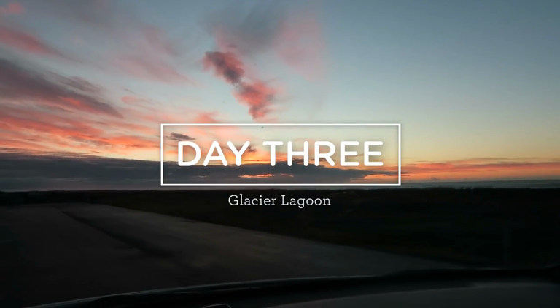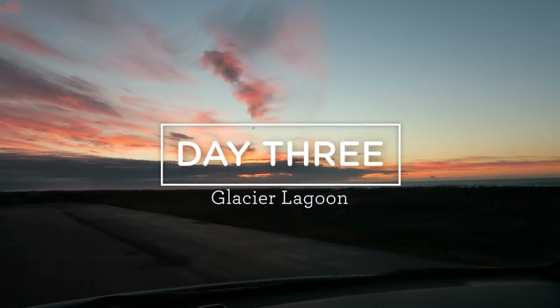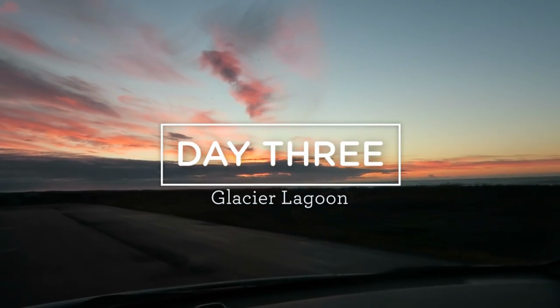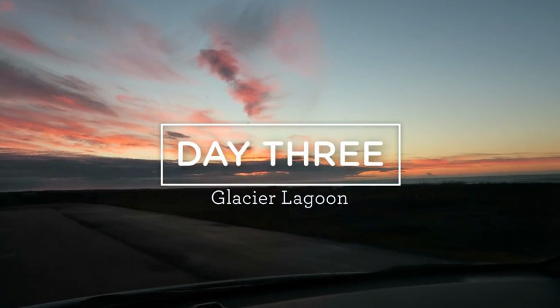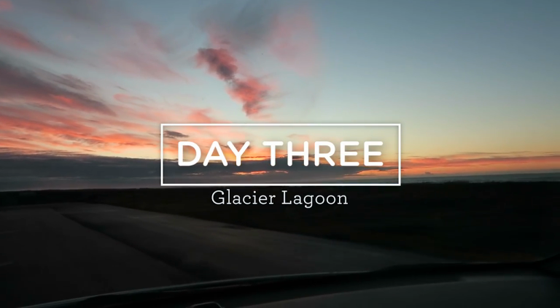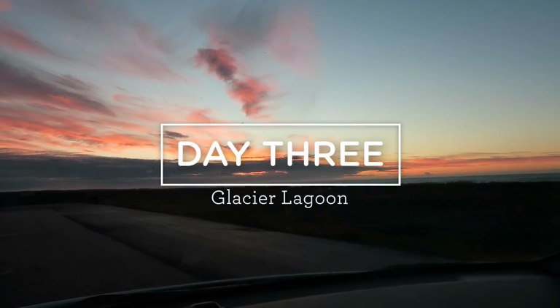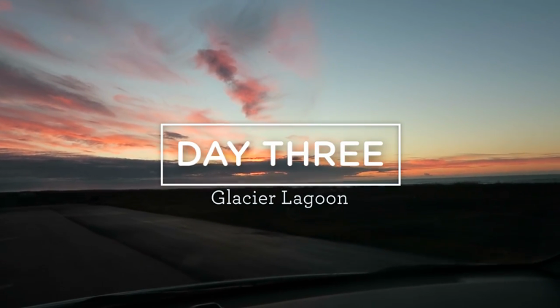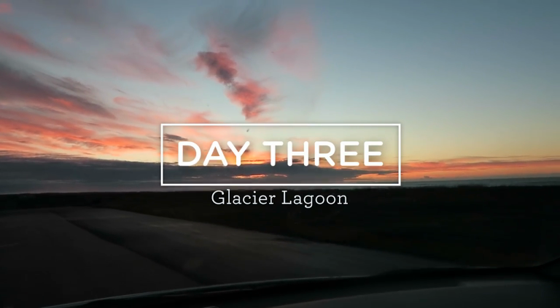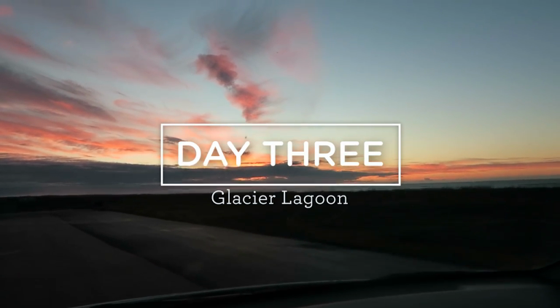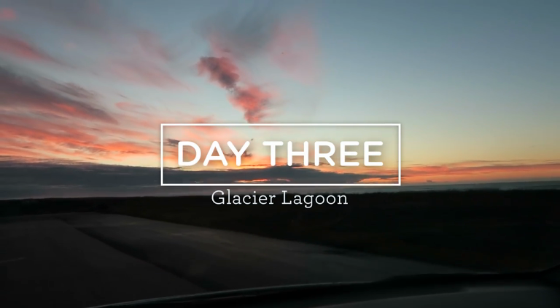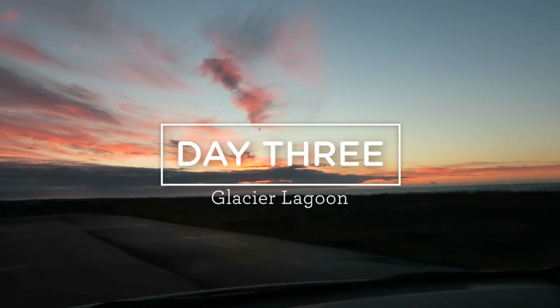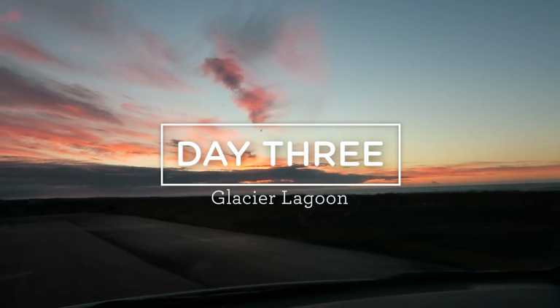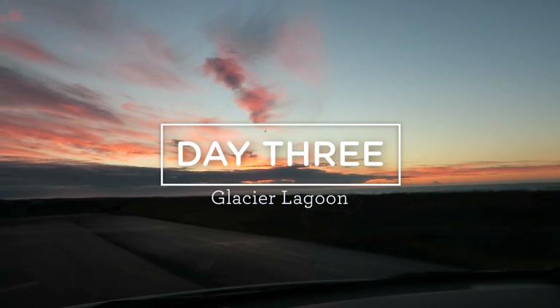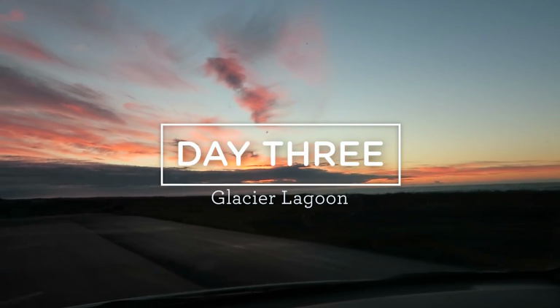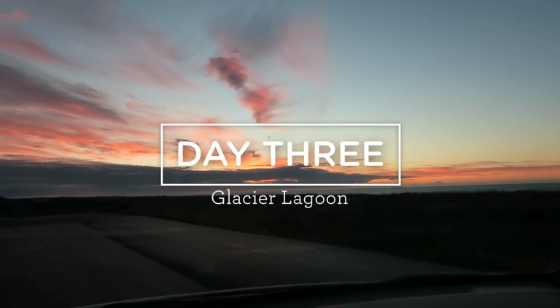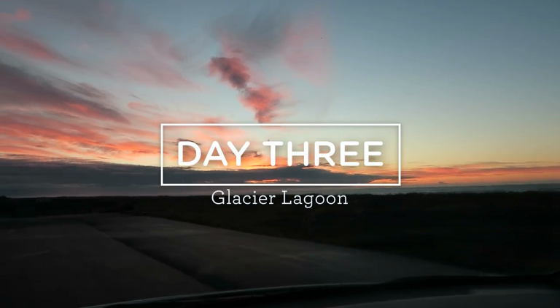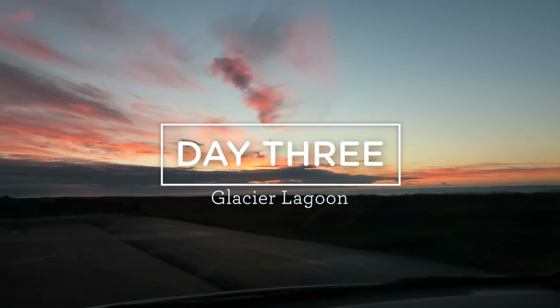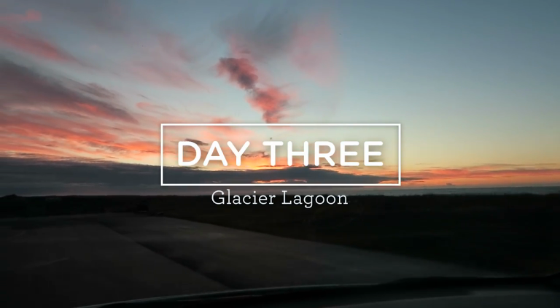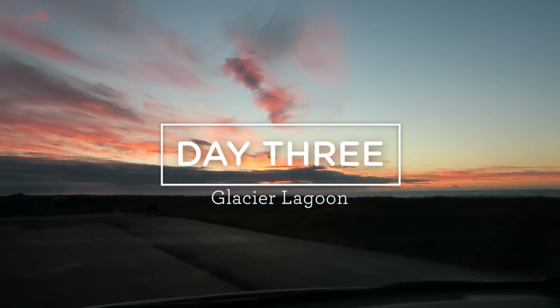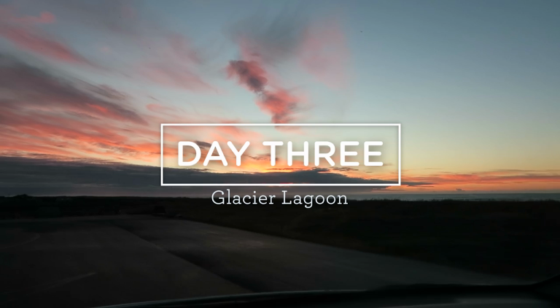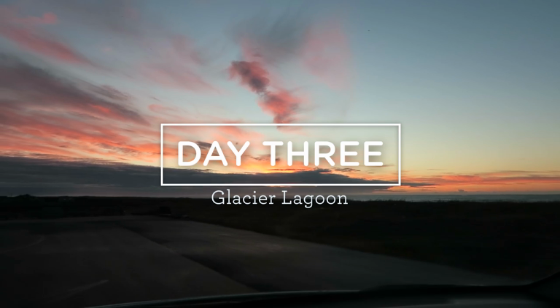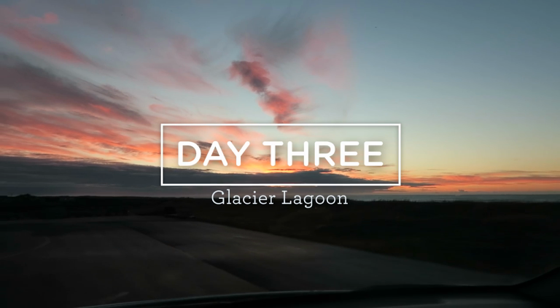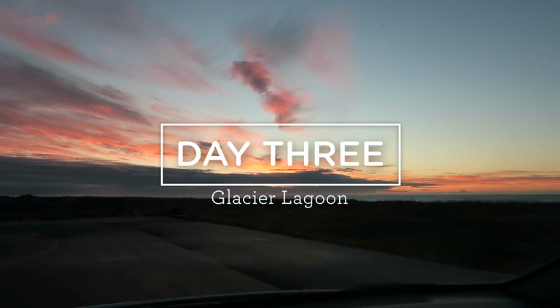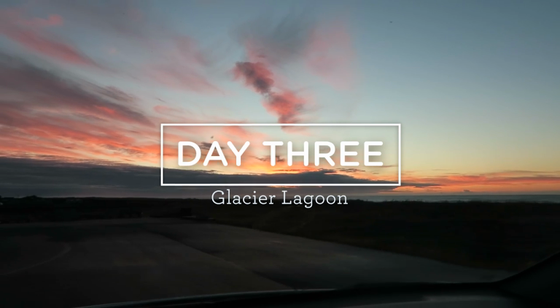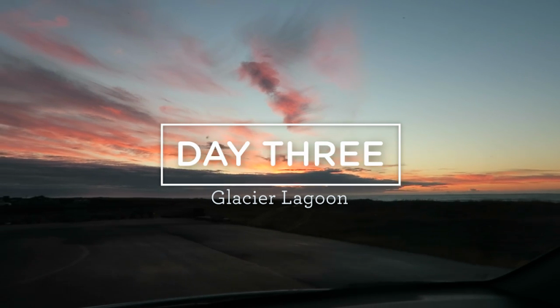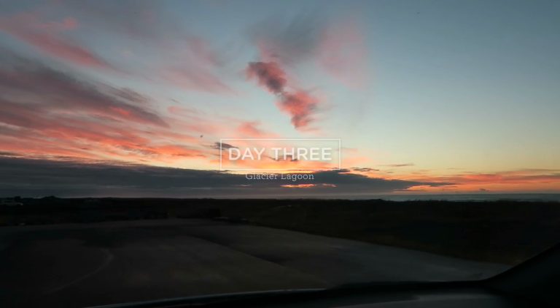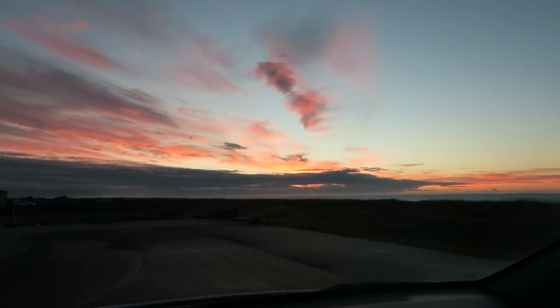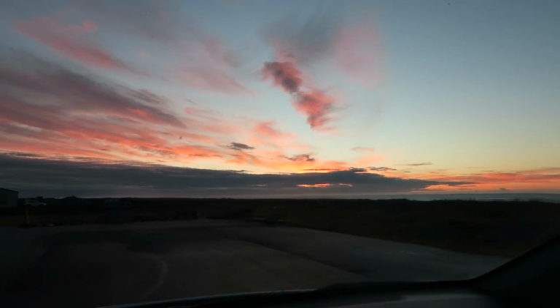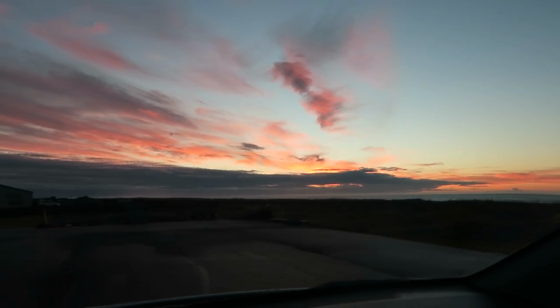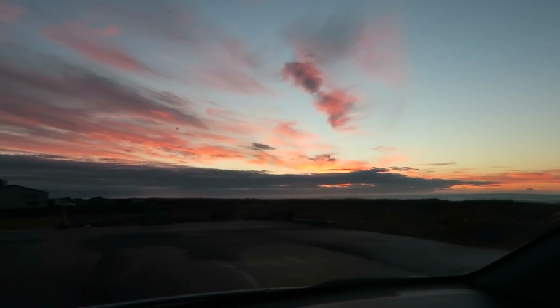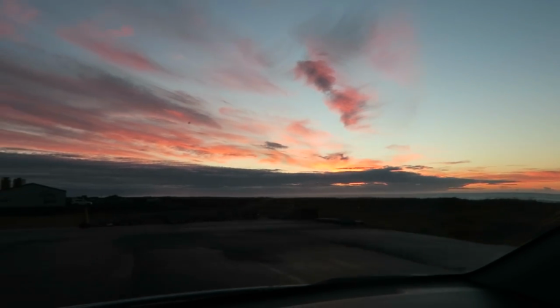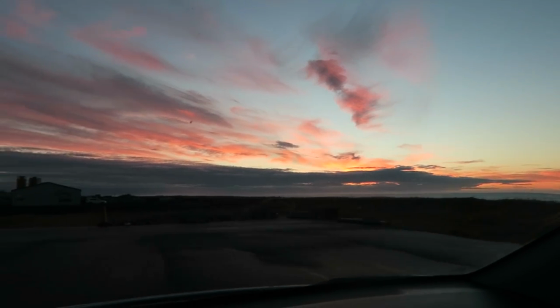In the morning we hit the road while the sun was rising and had these gorgeous views of the sunrise.